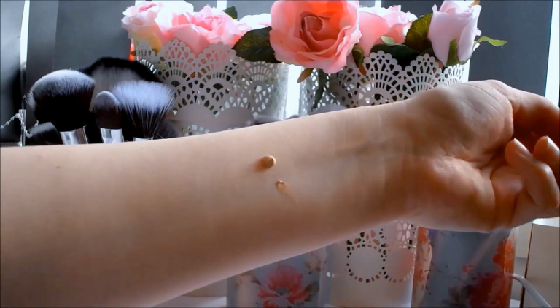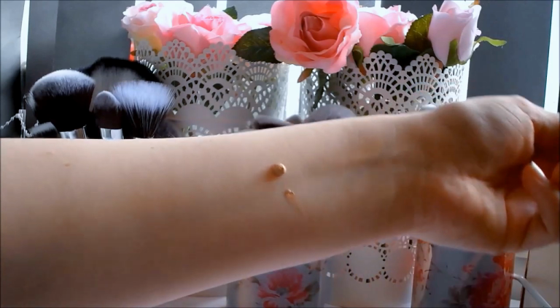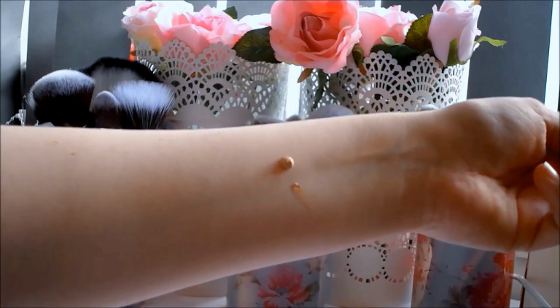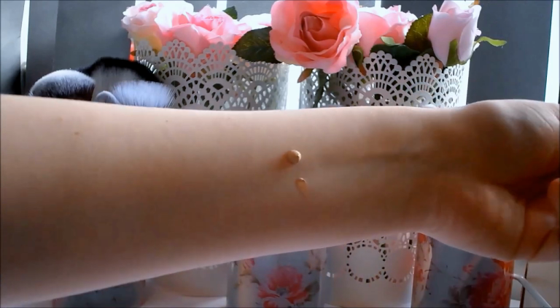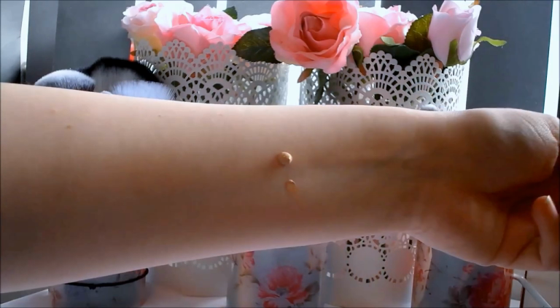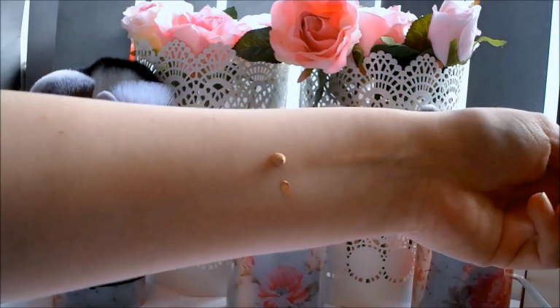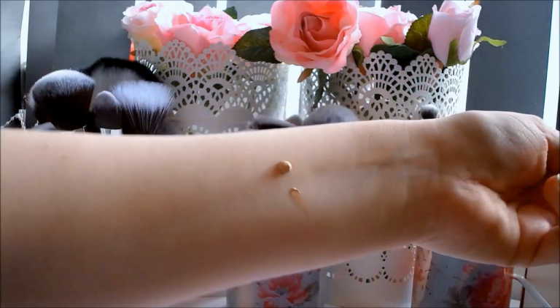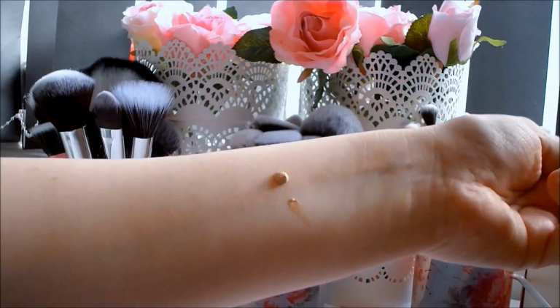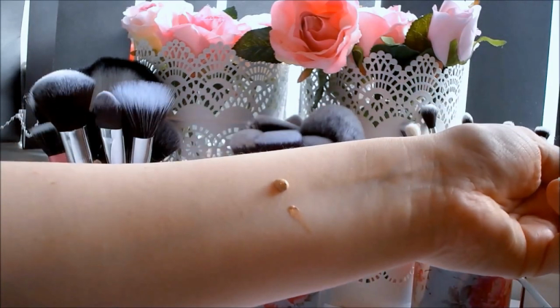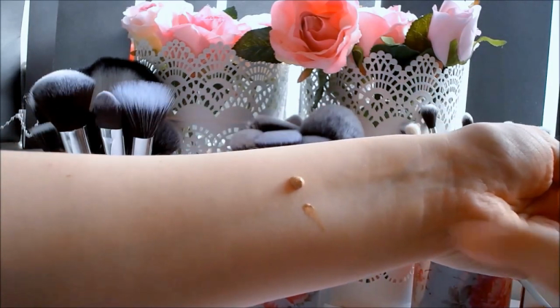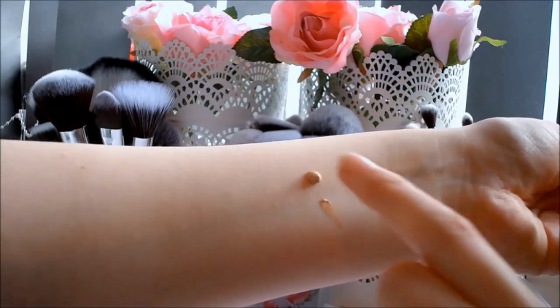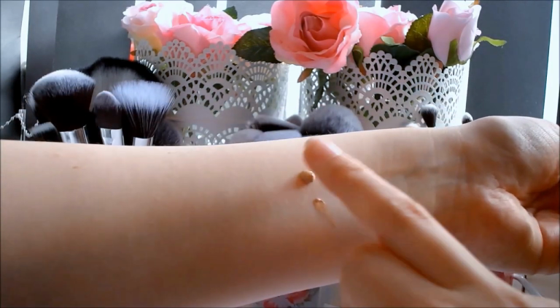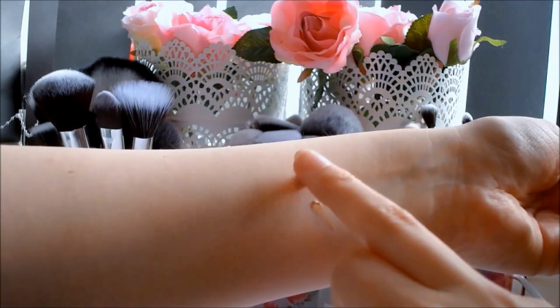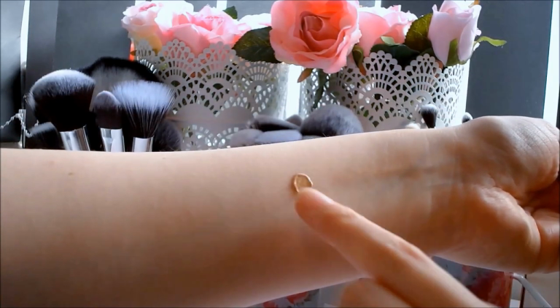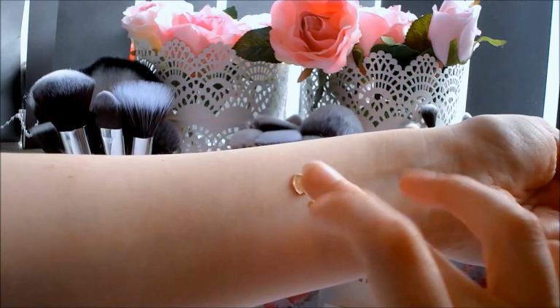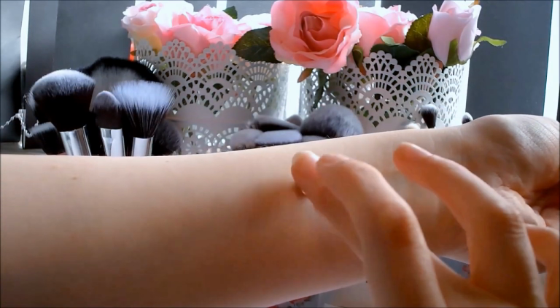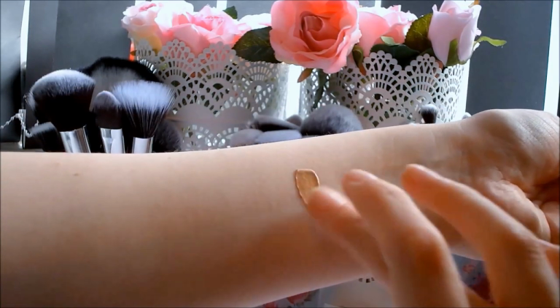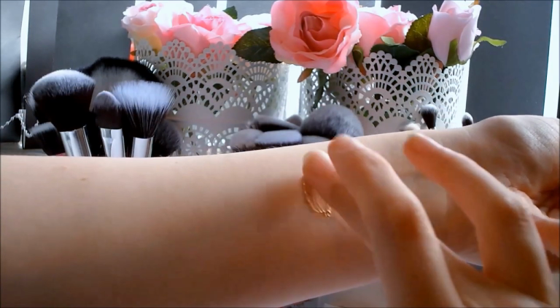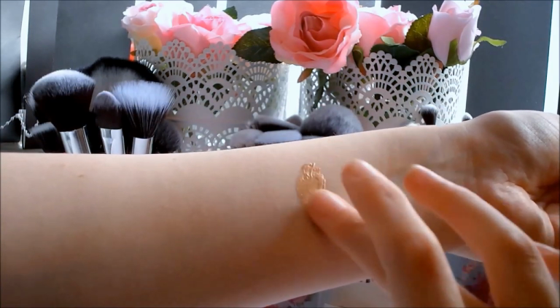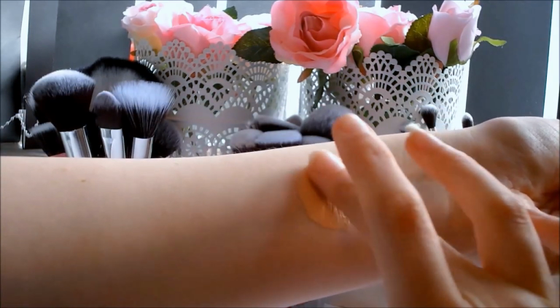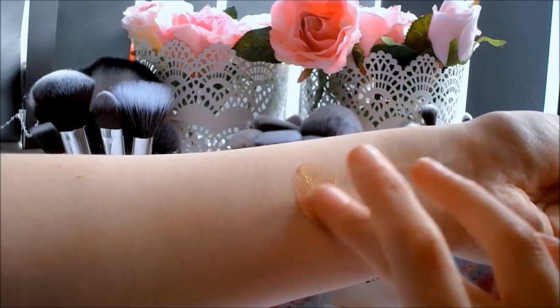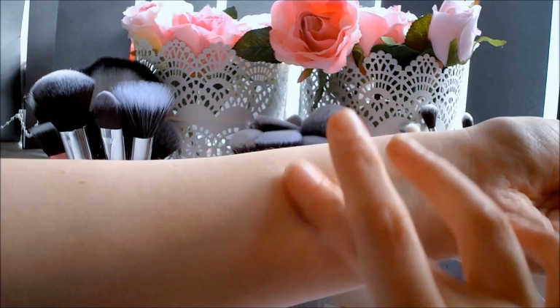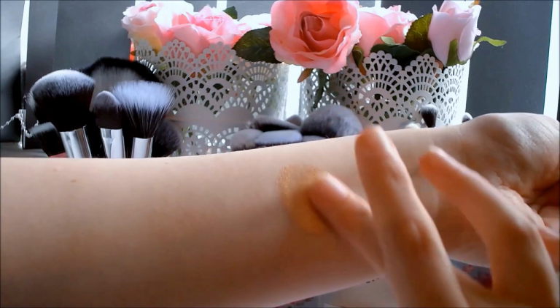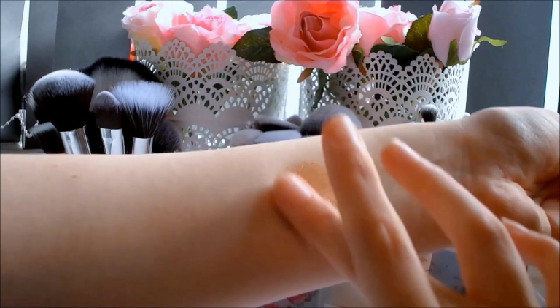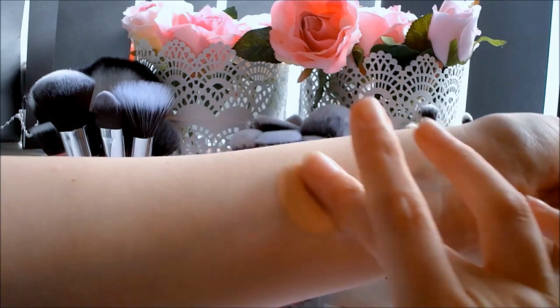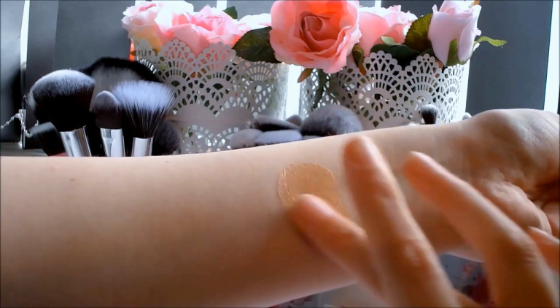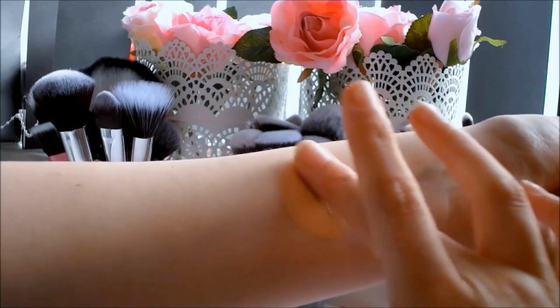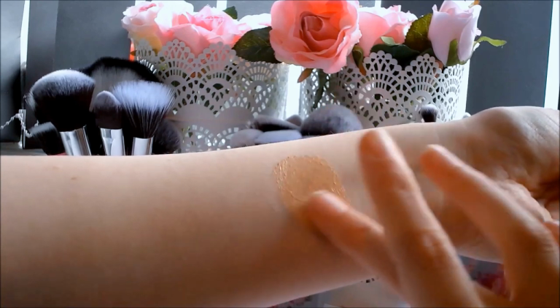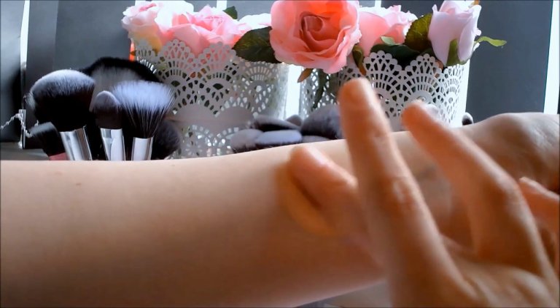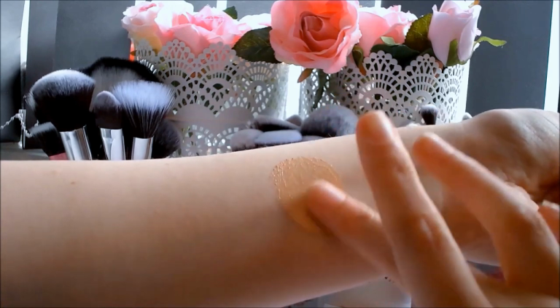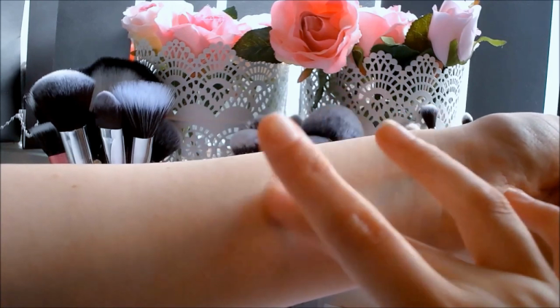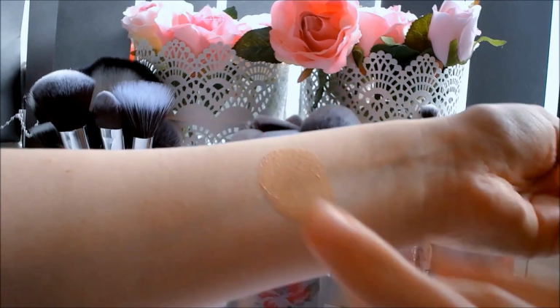The BB Cream is quite thick and creamy, which makes it really lovely on my dry winter skin, but not so great on my oily summer skin.